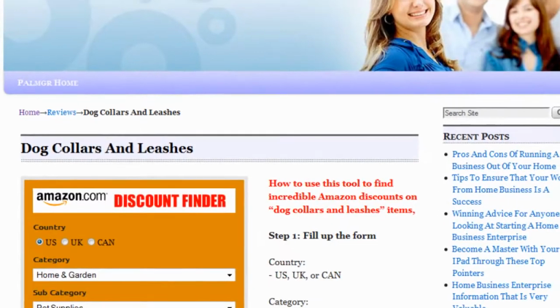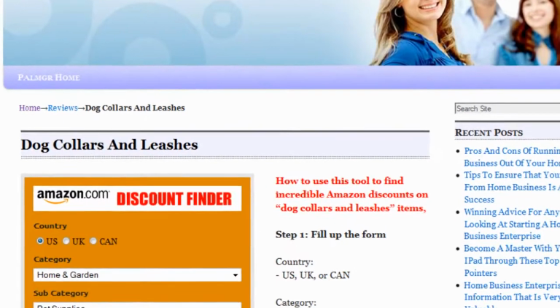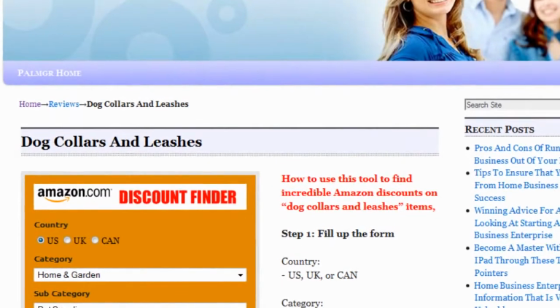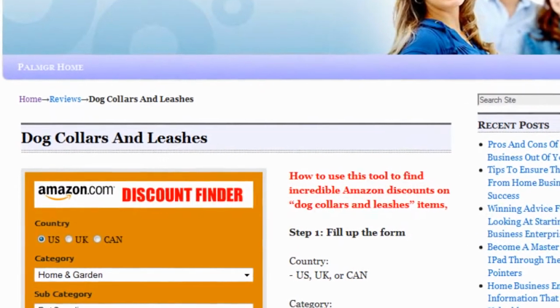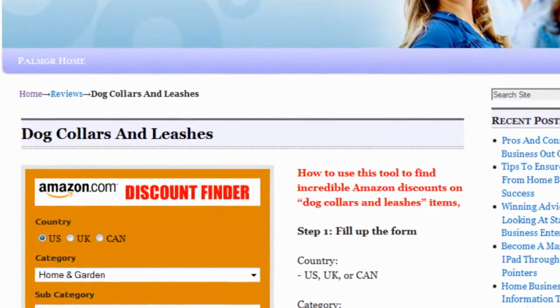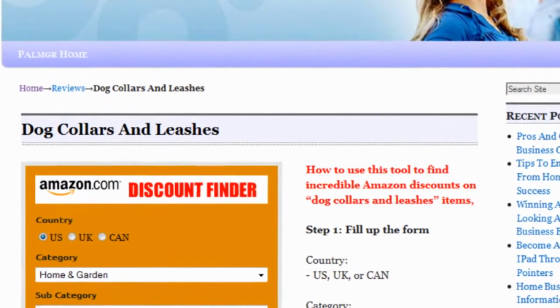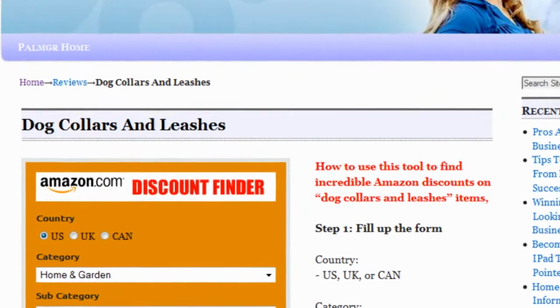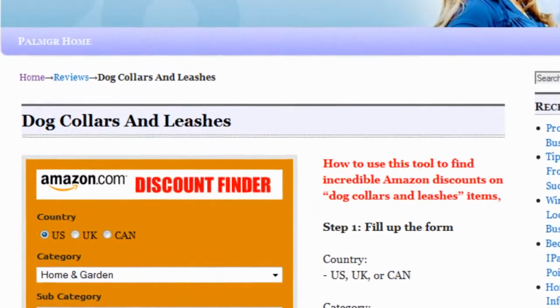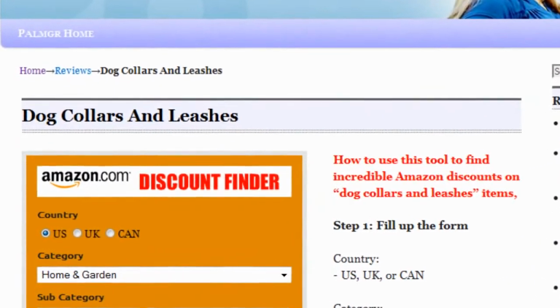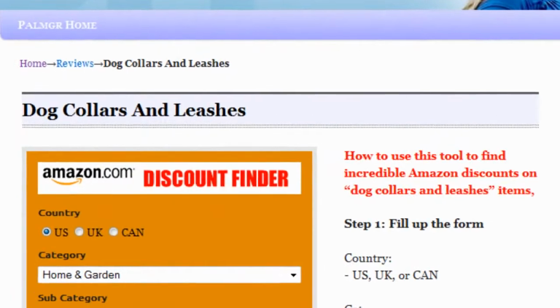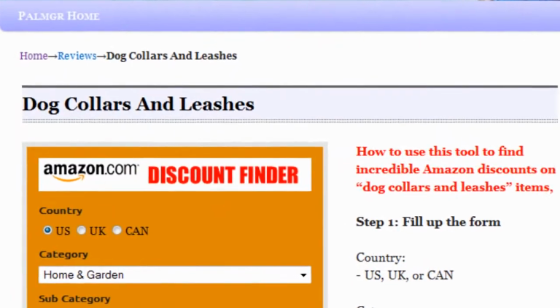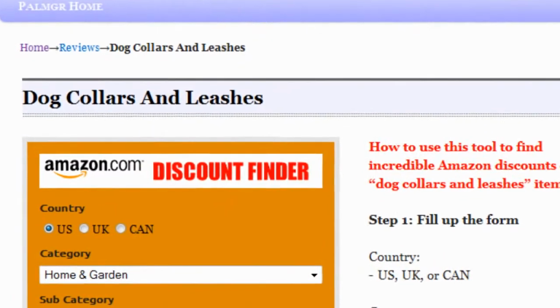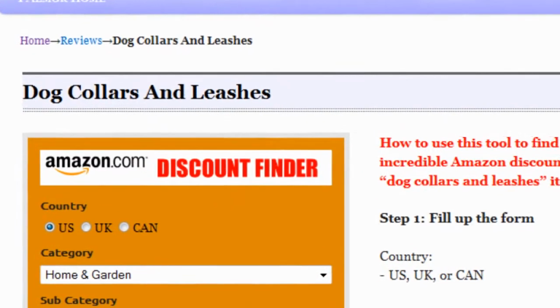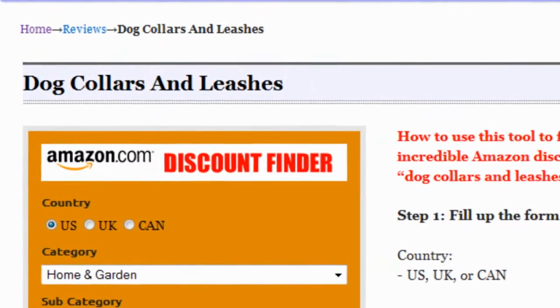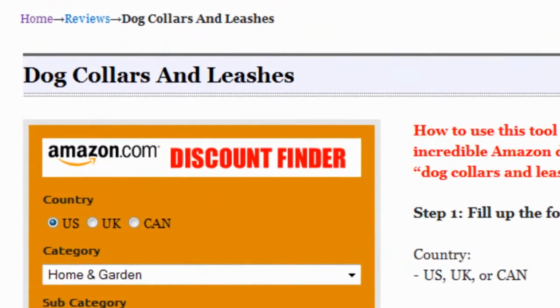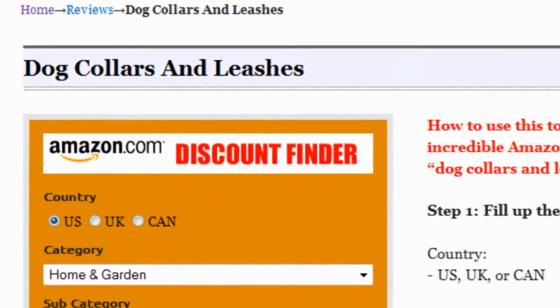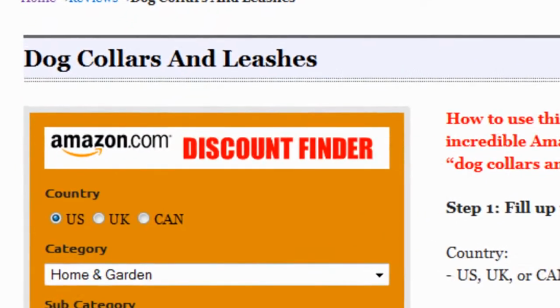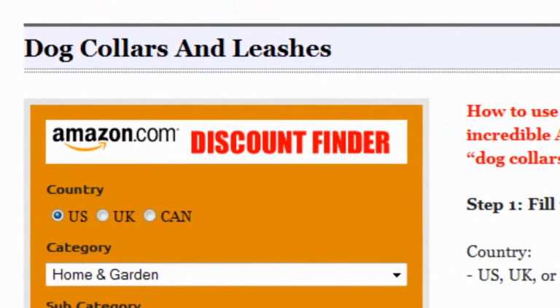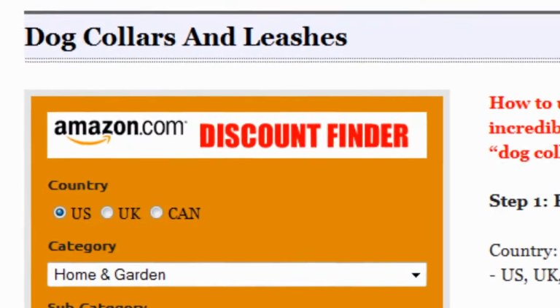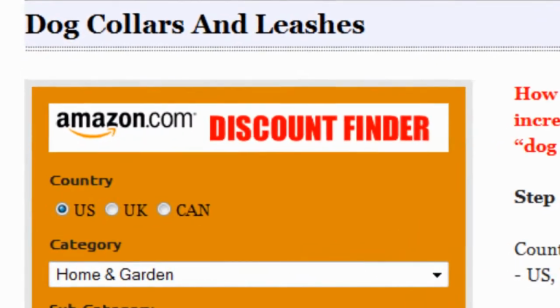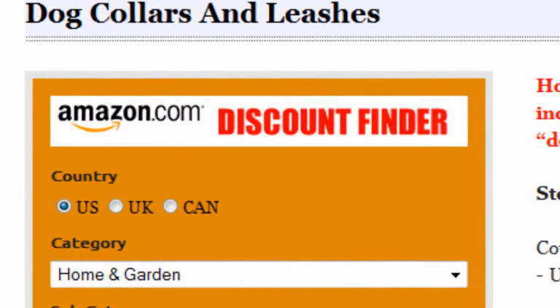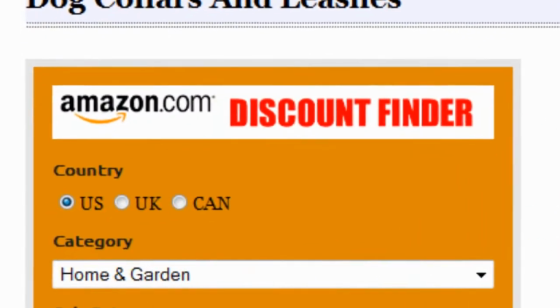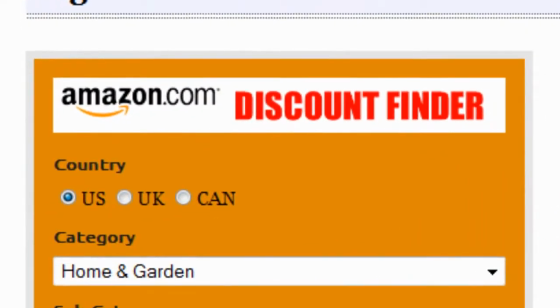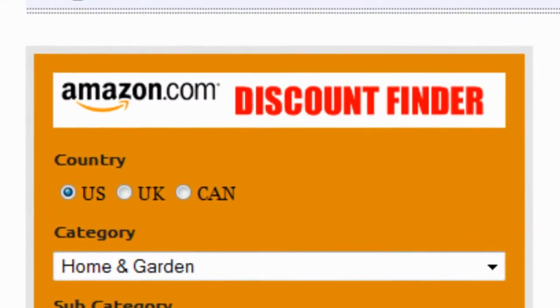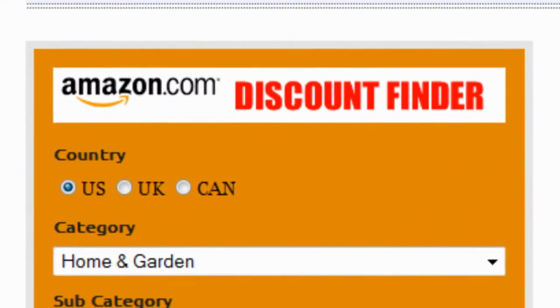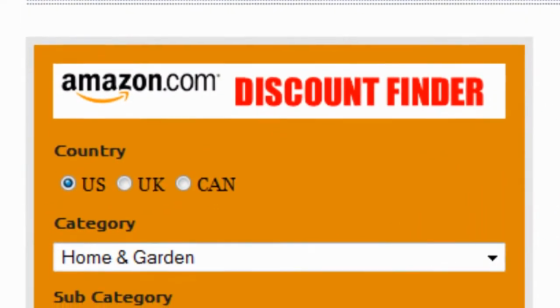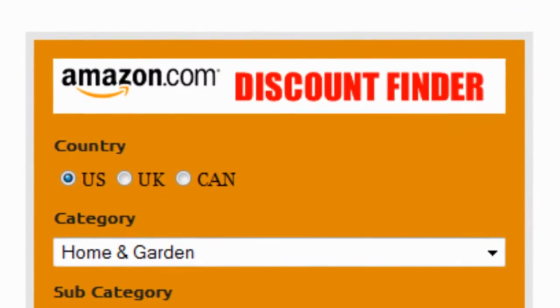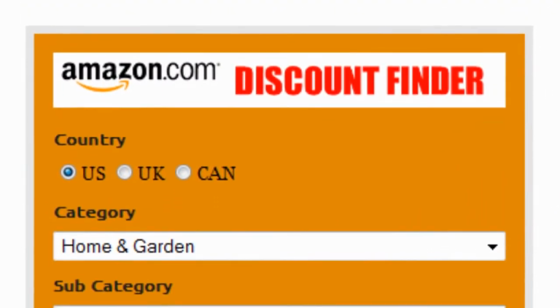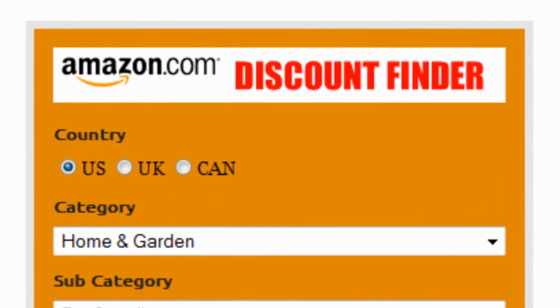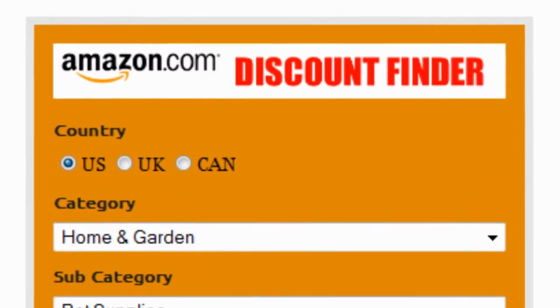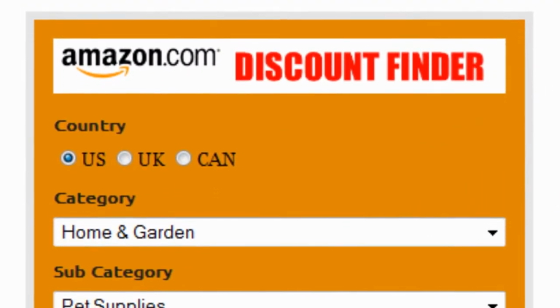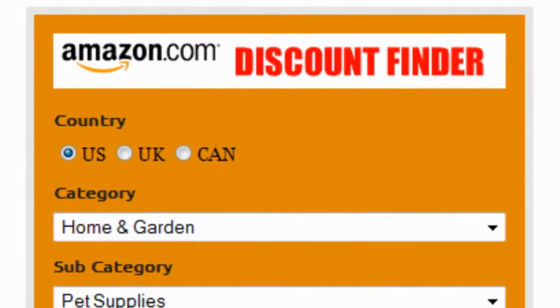Introducing the Amazon Discount Finder. It's really easy to use. First, select your country — US, UK, or Canada.